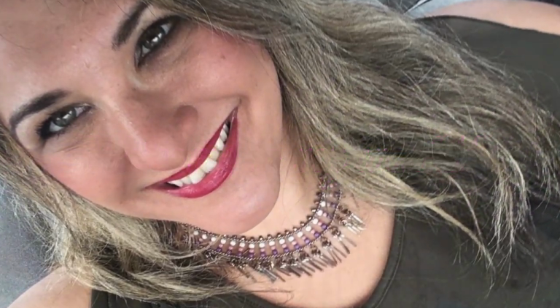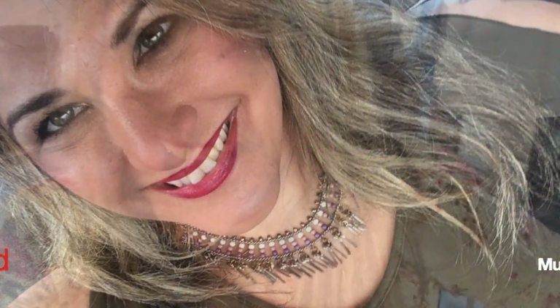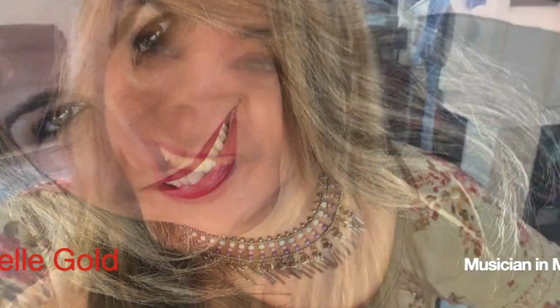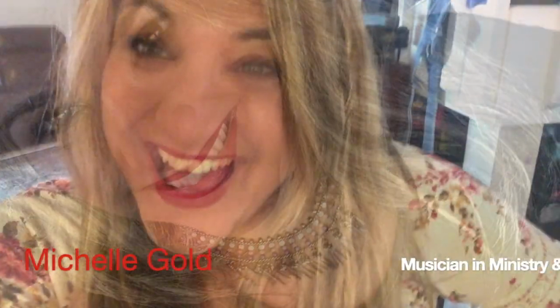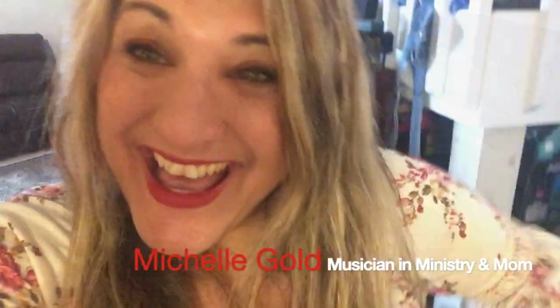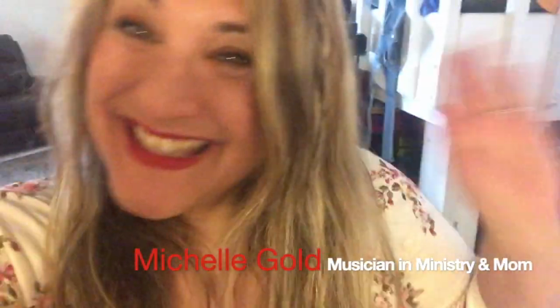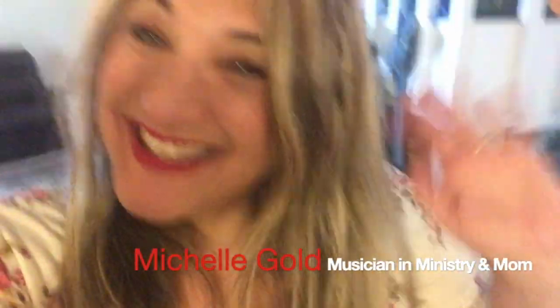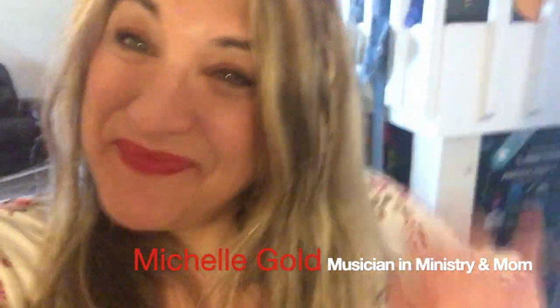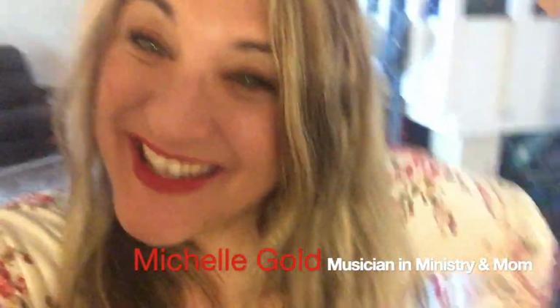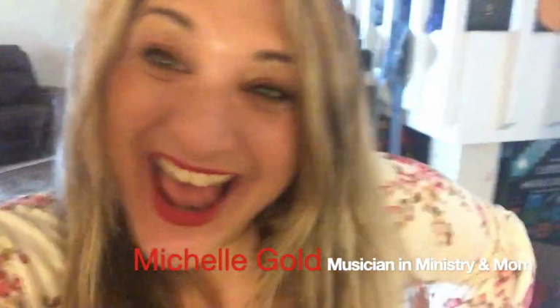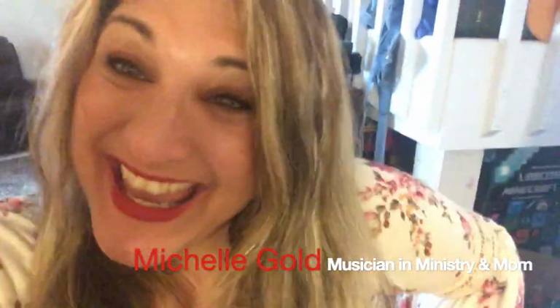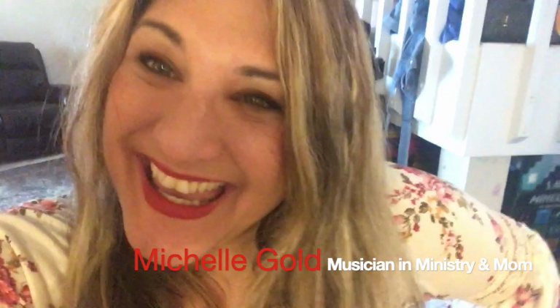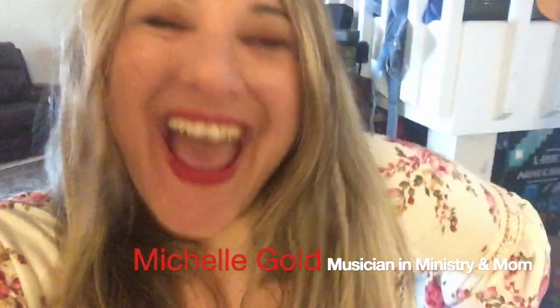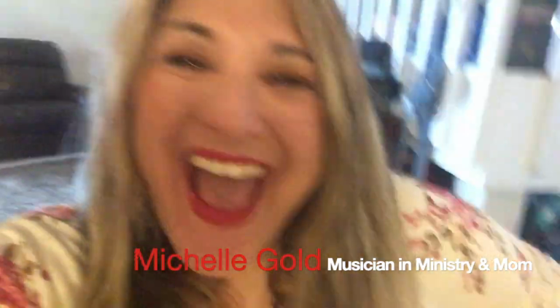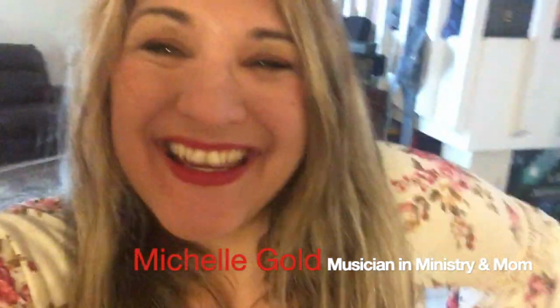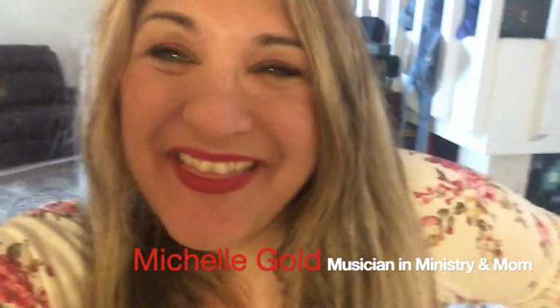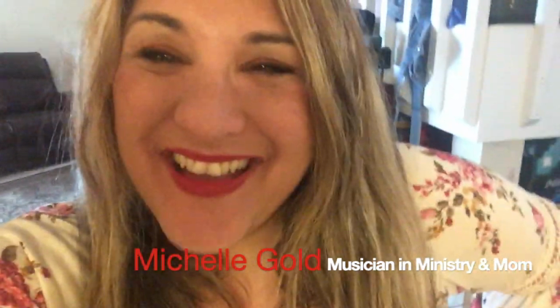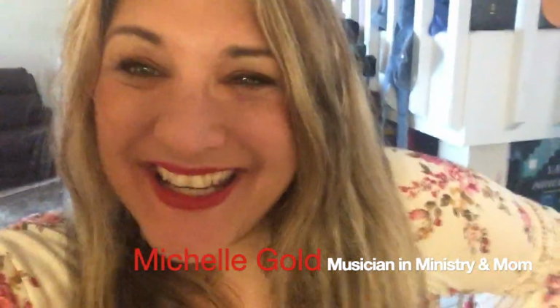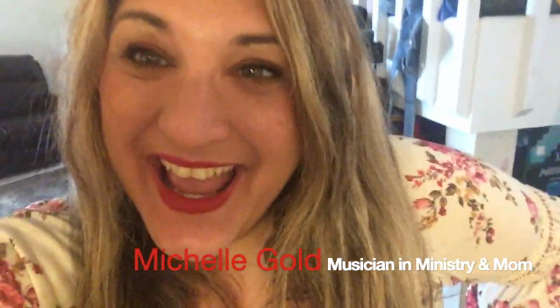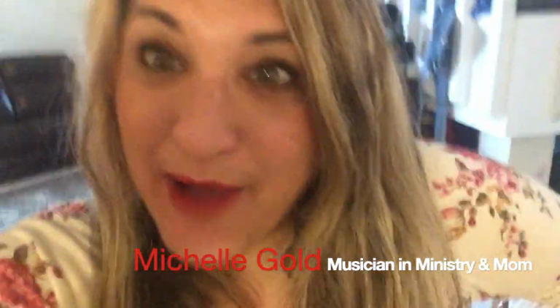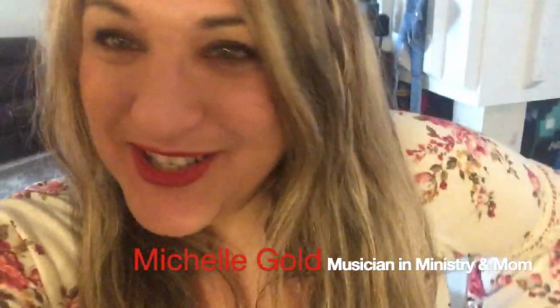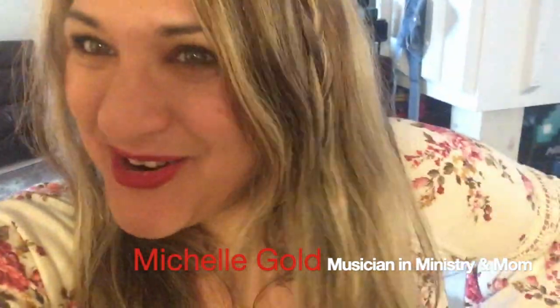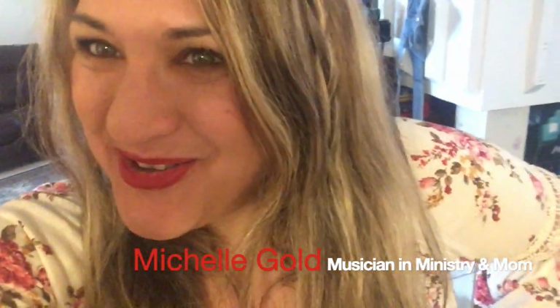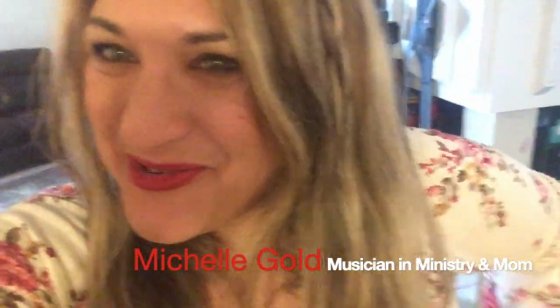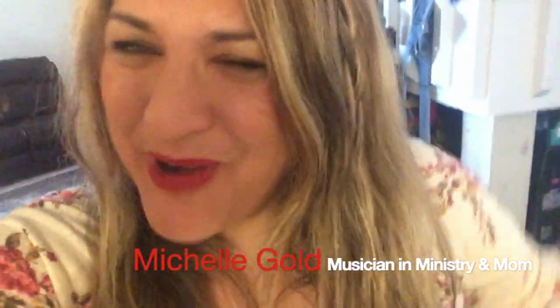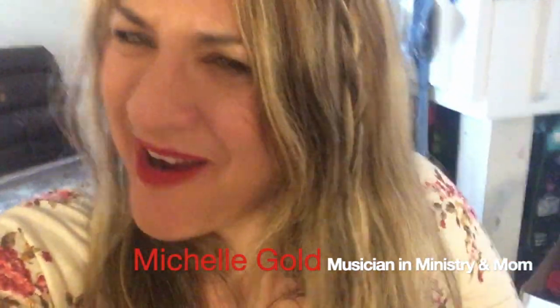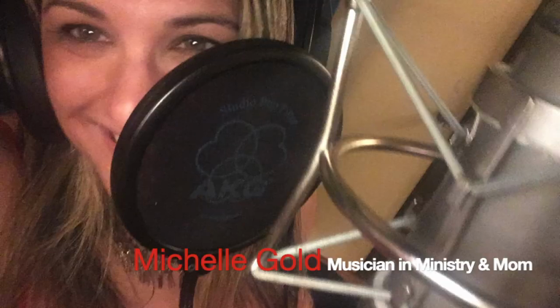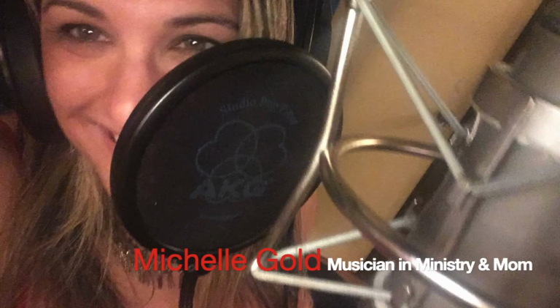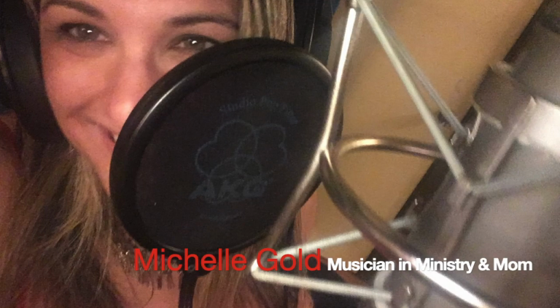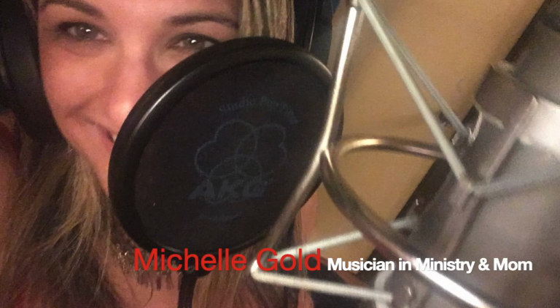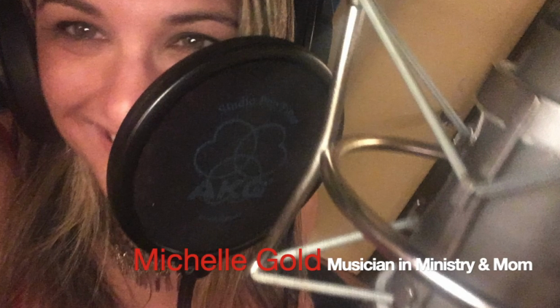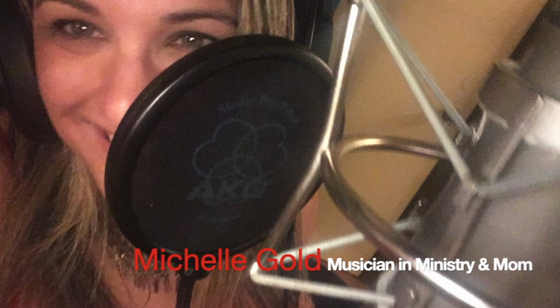Hi guys, this is Michele, and I thought today I would show you where I do most of my work.